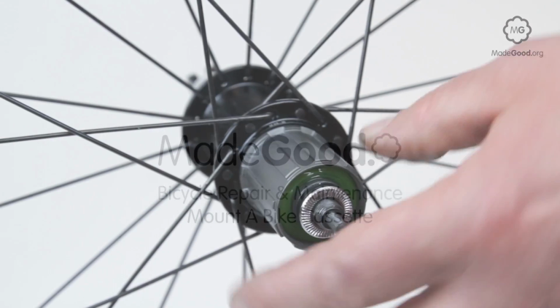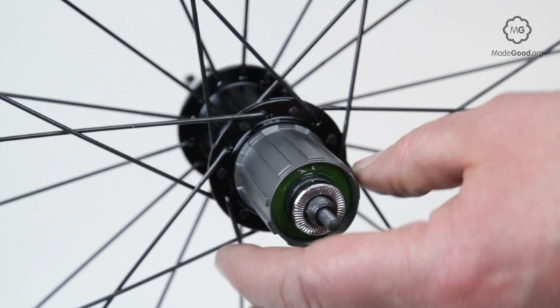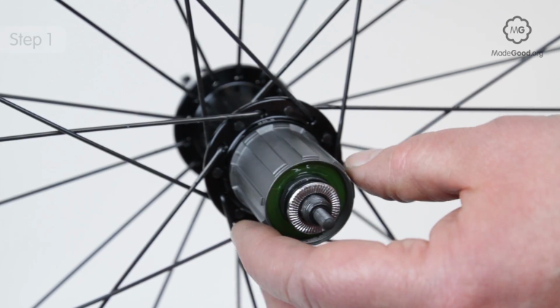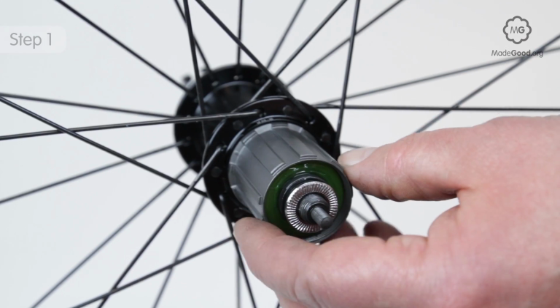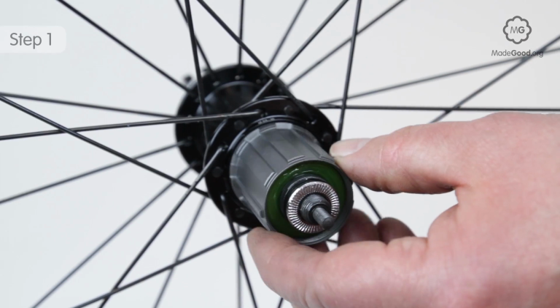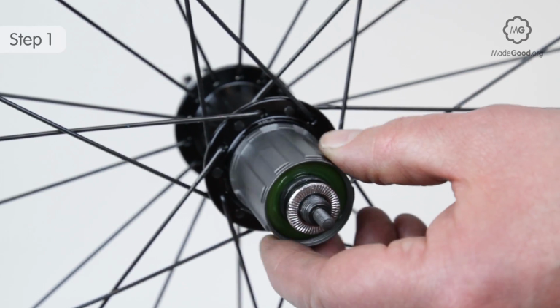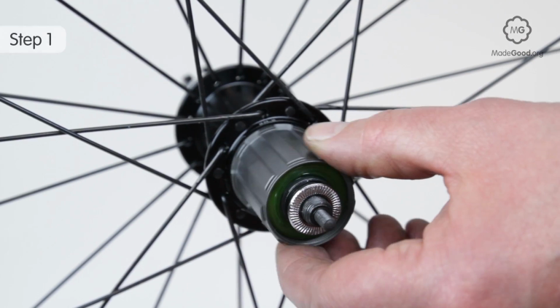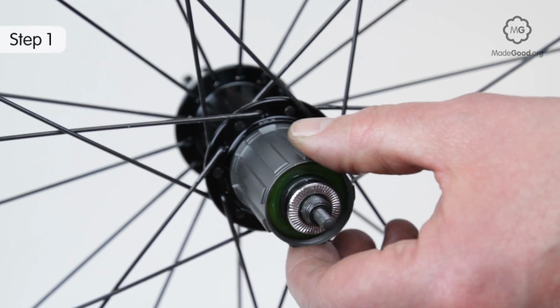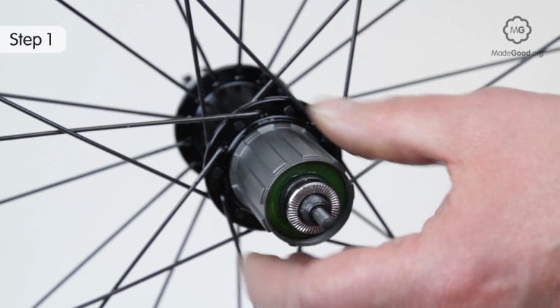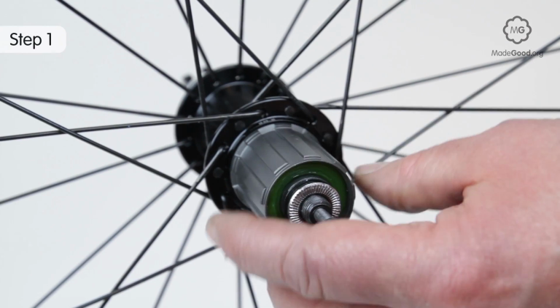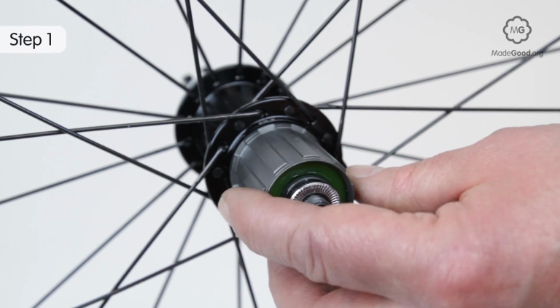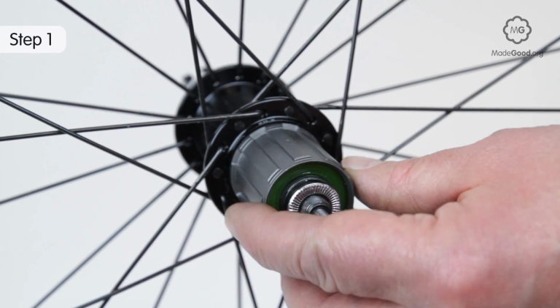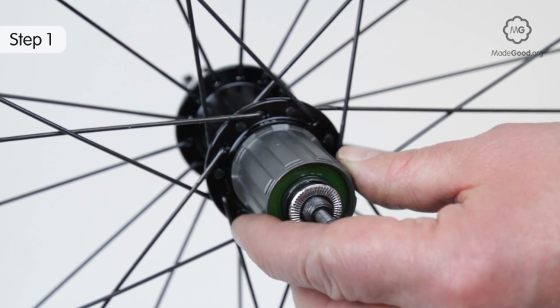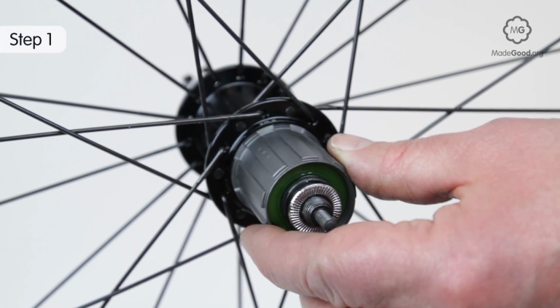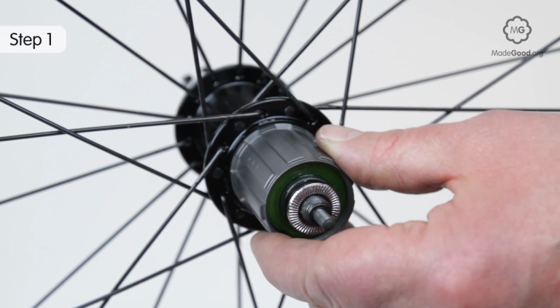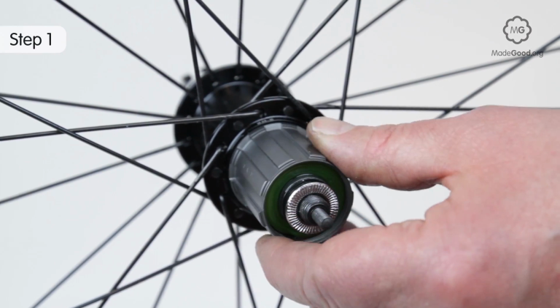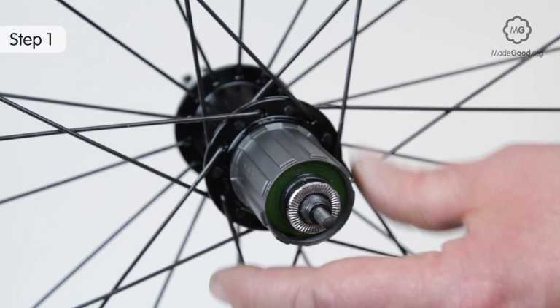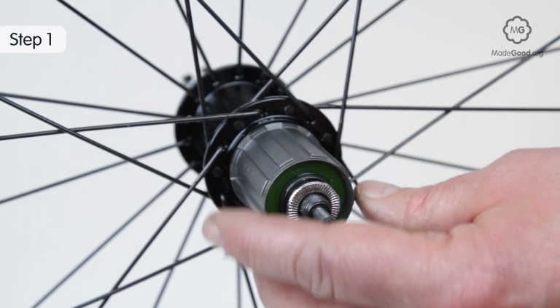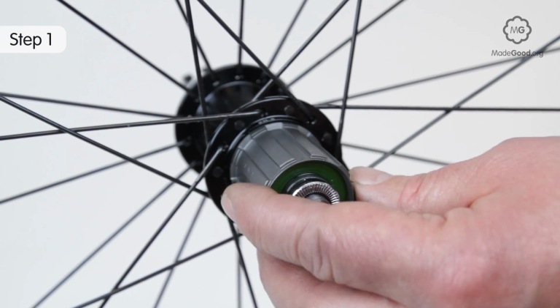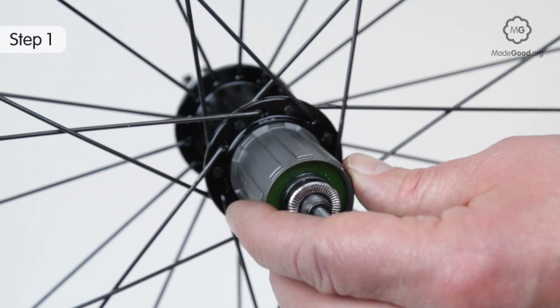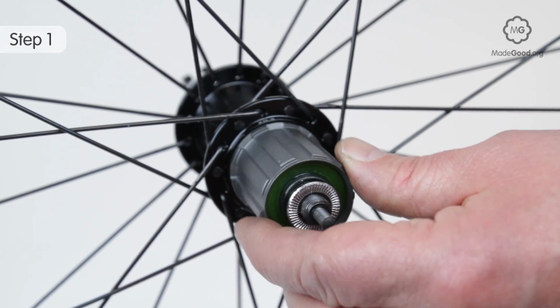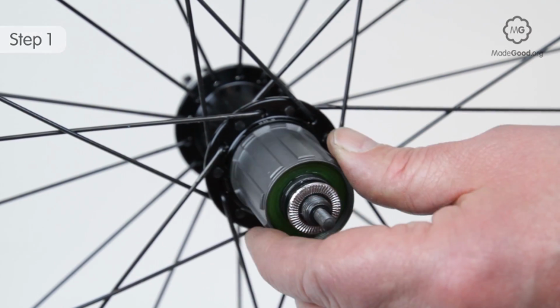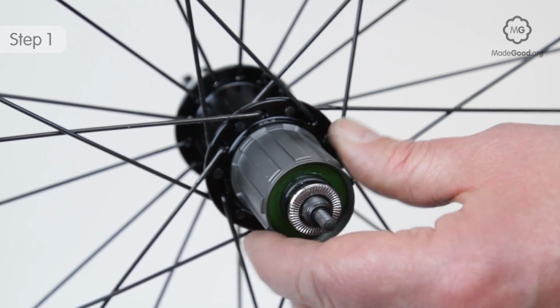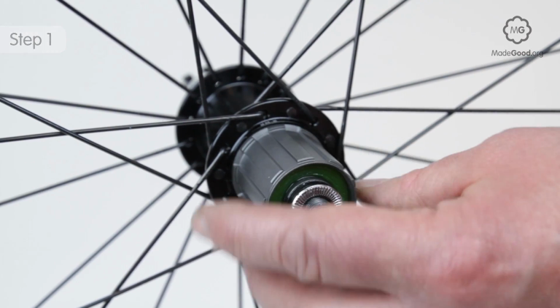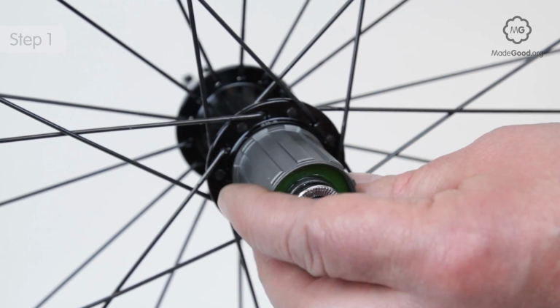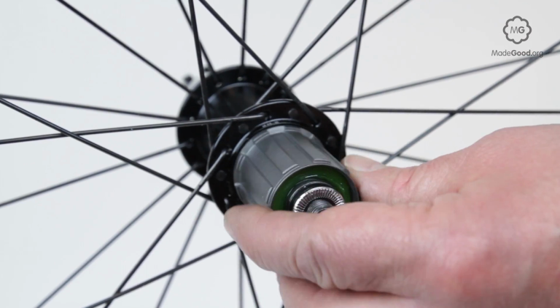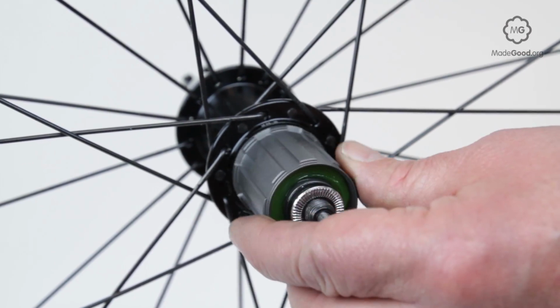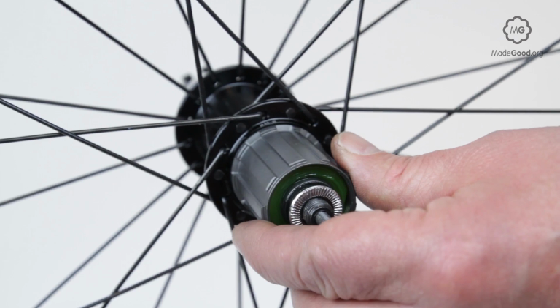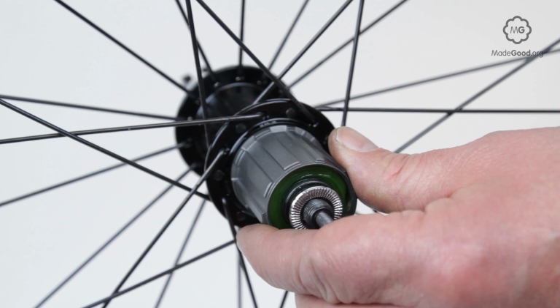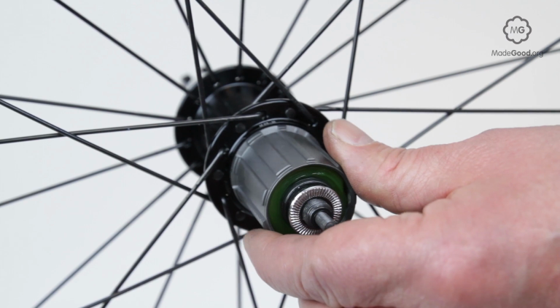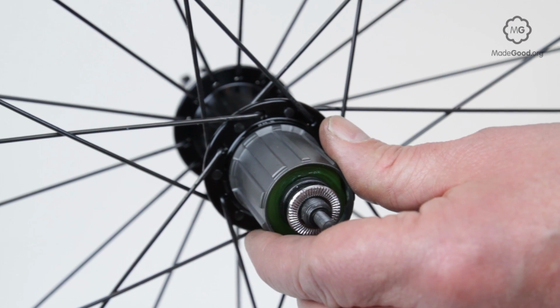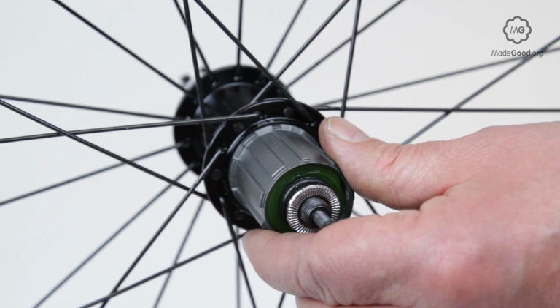Look at the pattern of the splines on the freehub. One is narrower than all the rest.